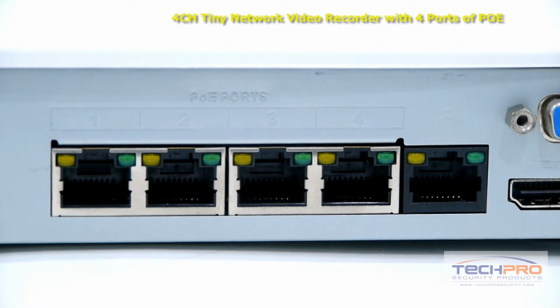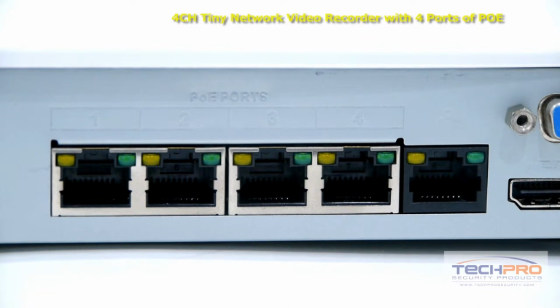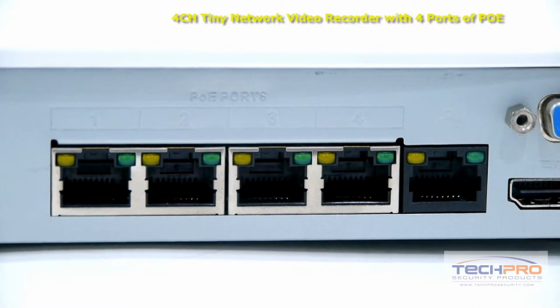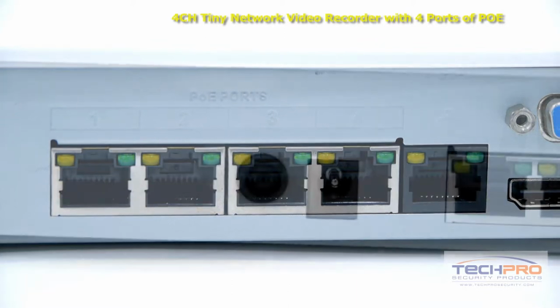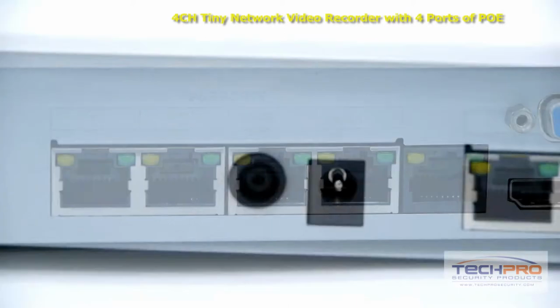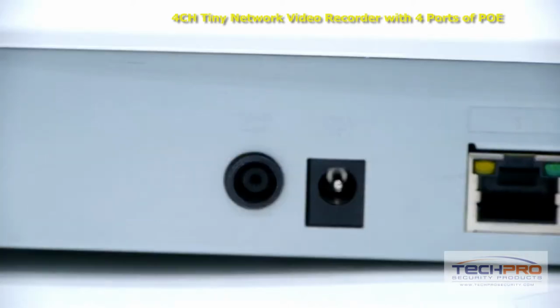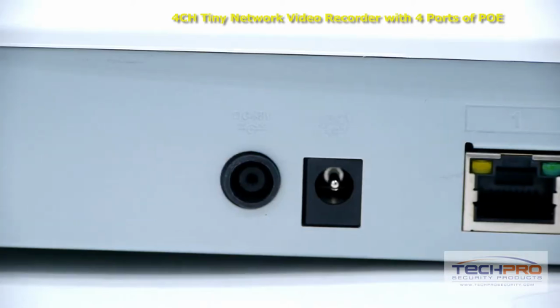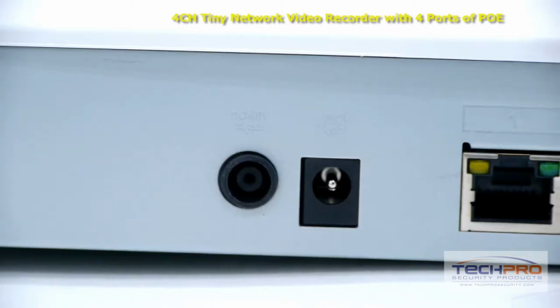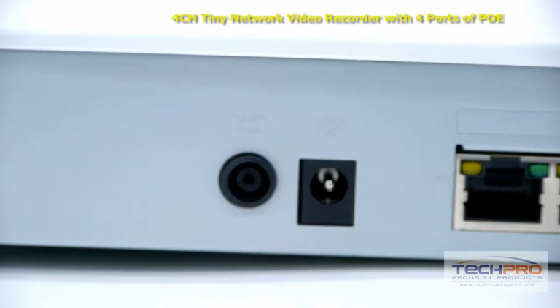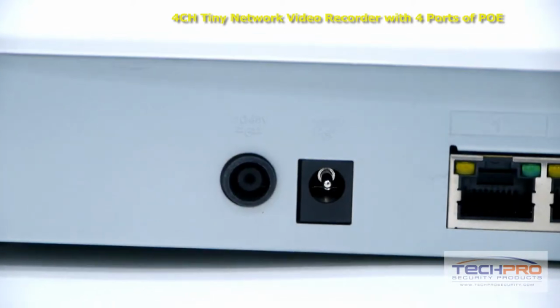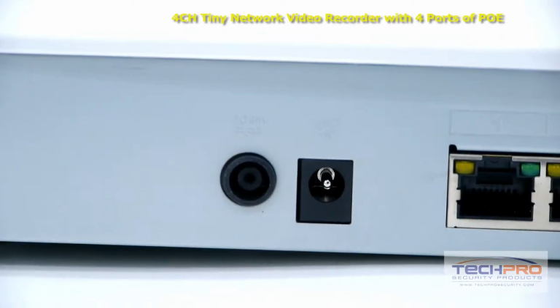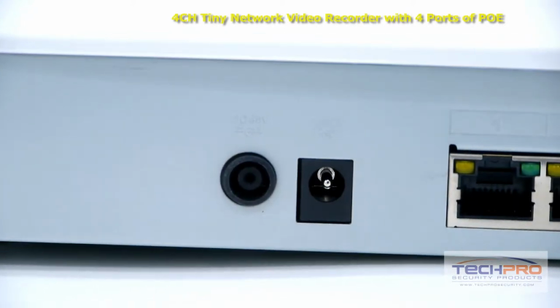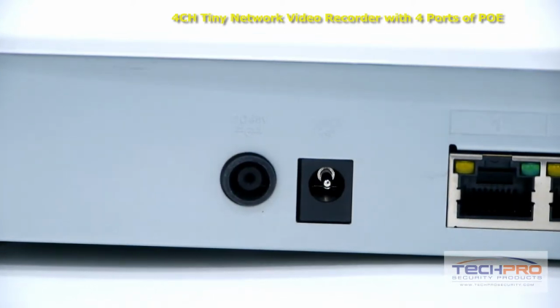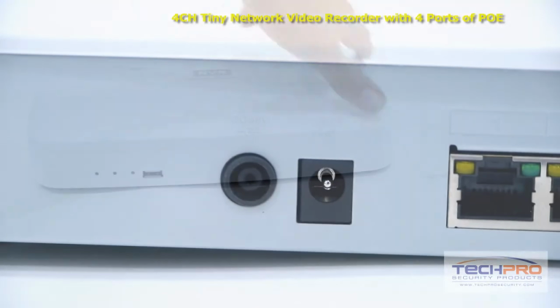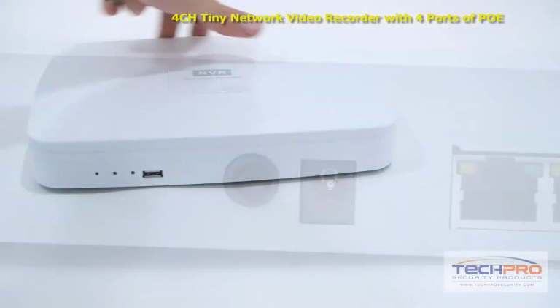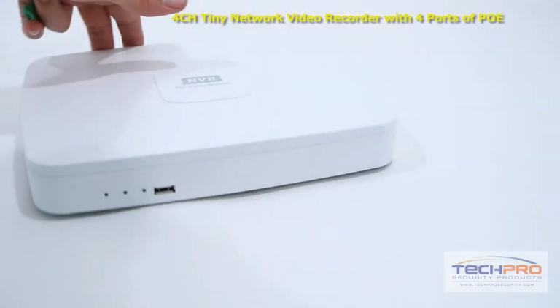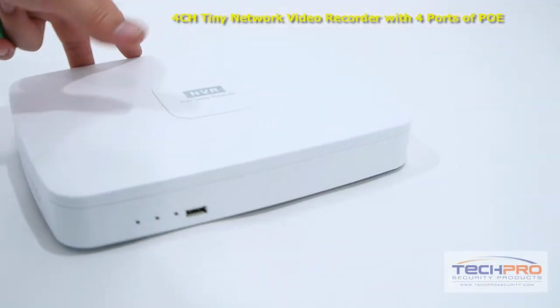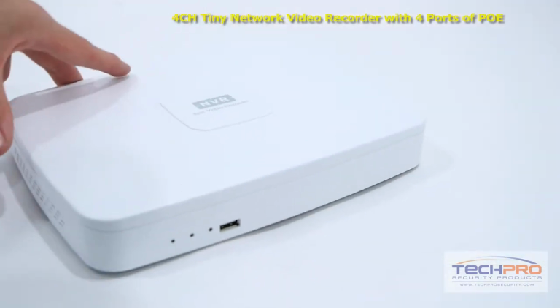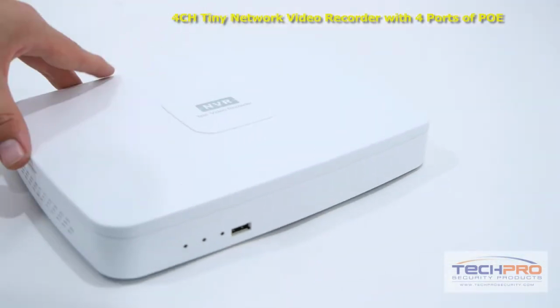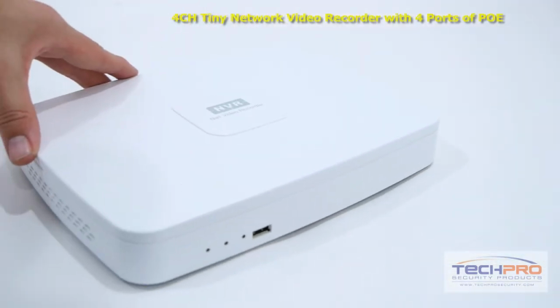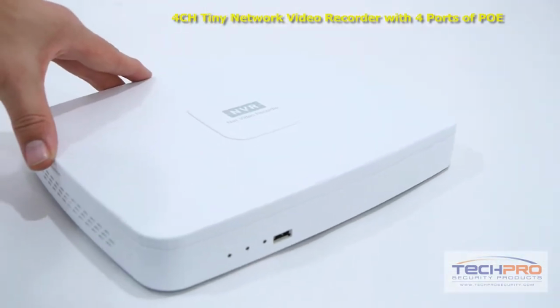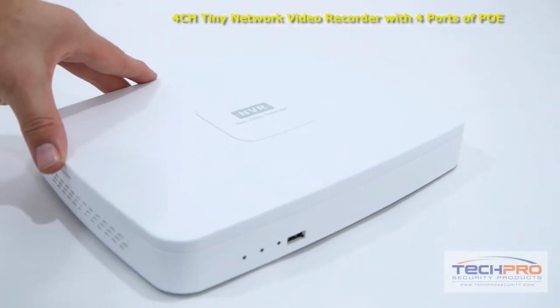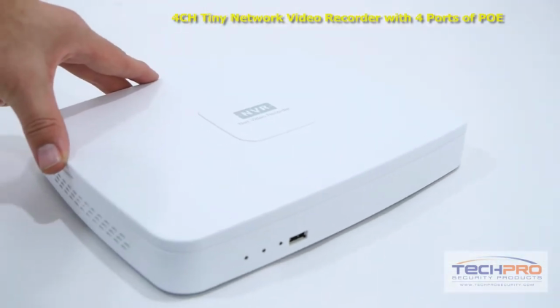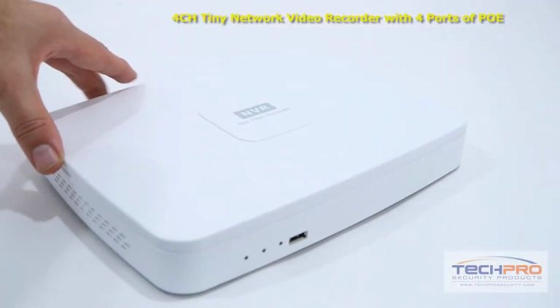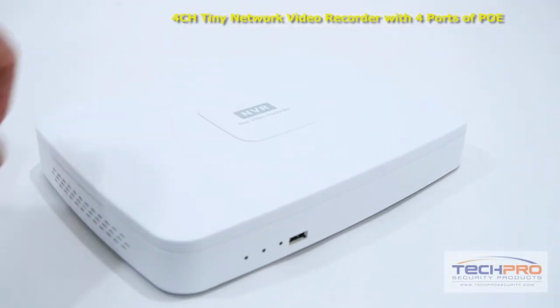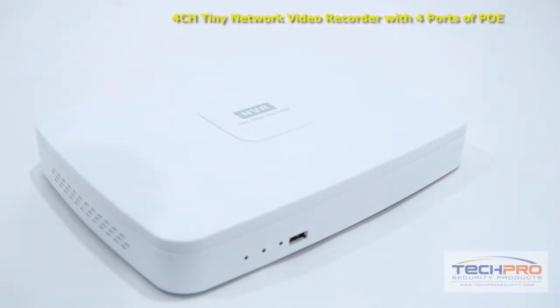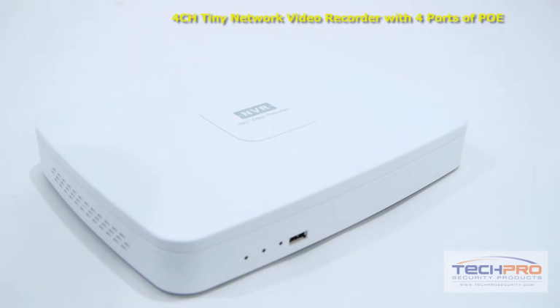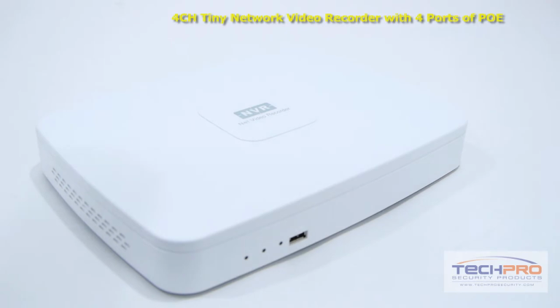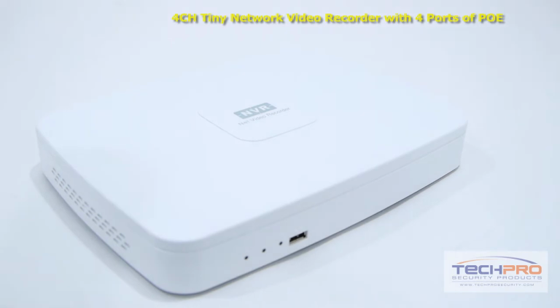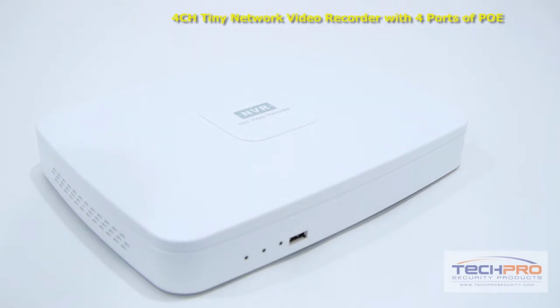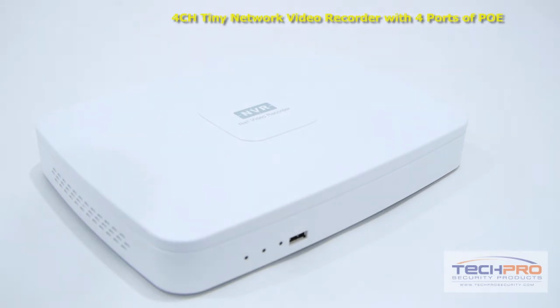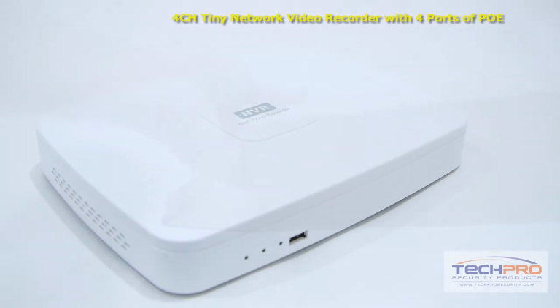Once set up, this NVR allows you to remotely view cameras using most smart devices such as iPad, iPhone, and Android.